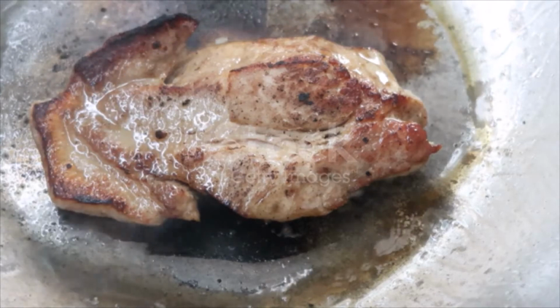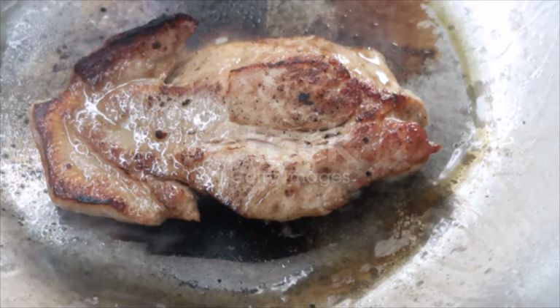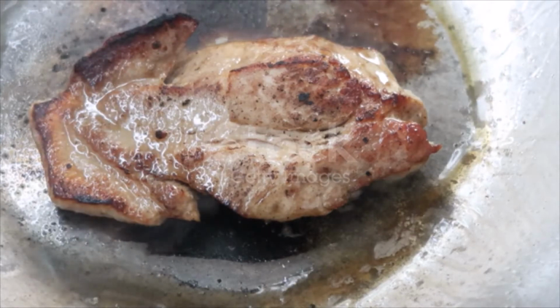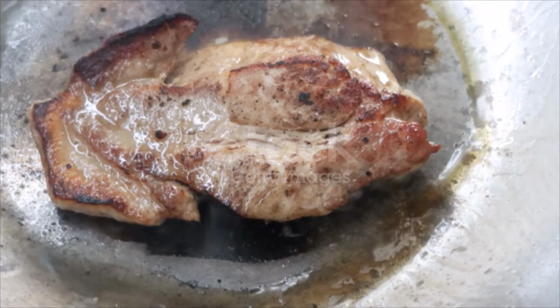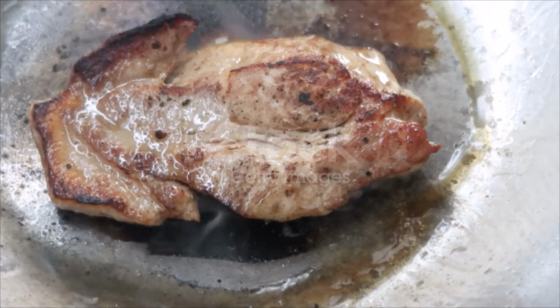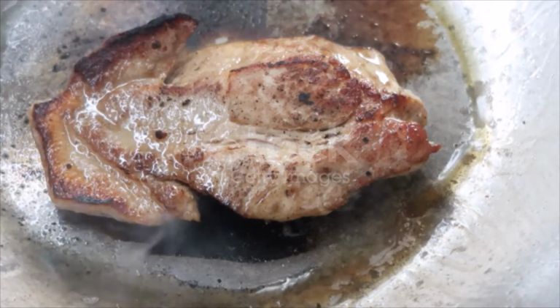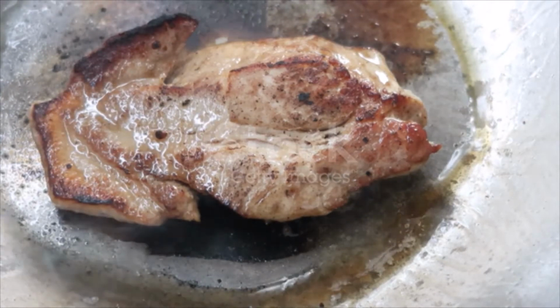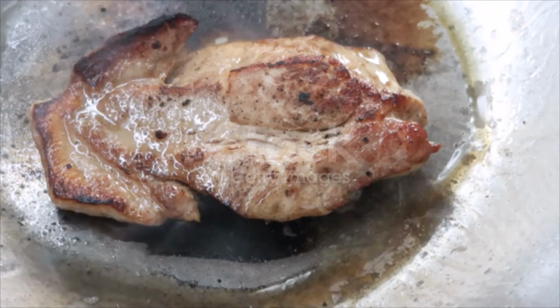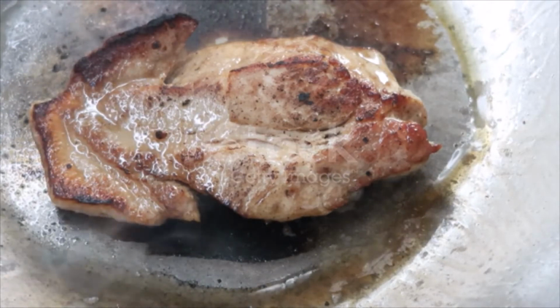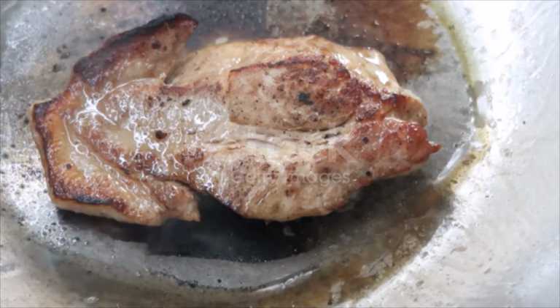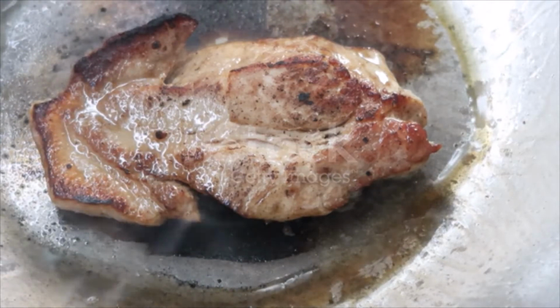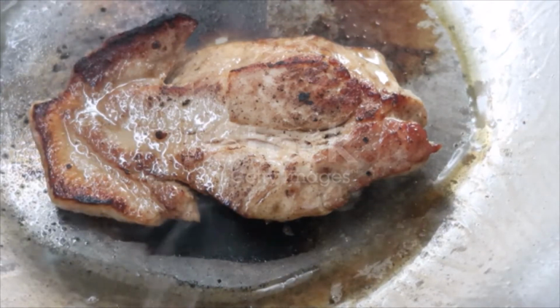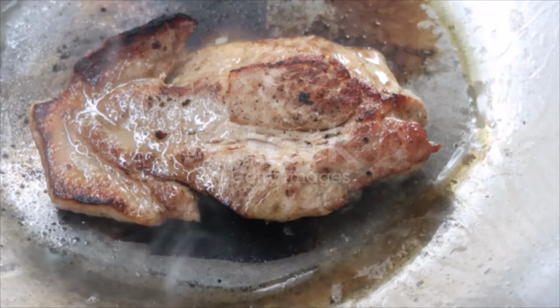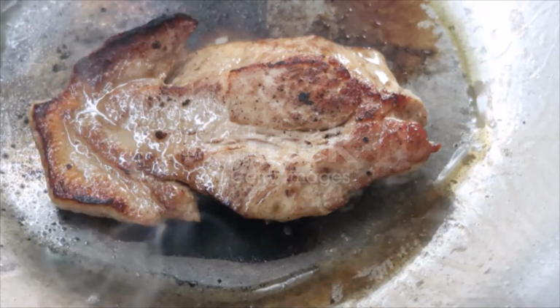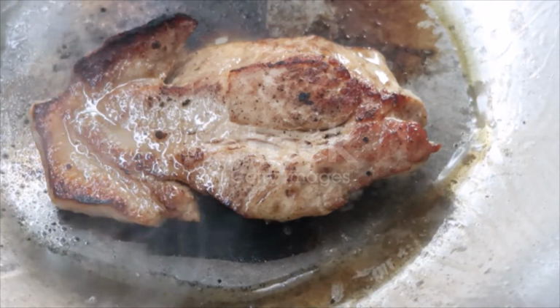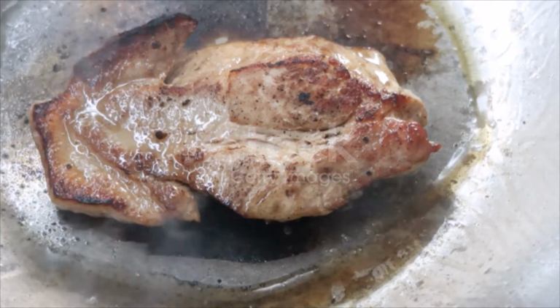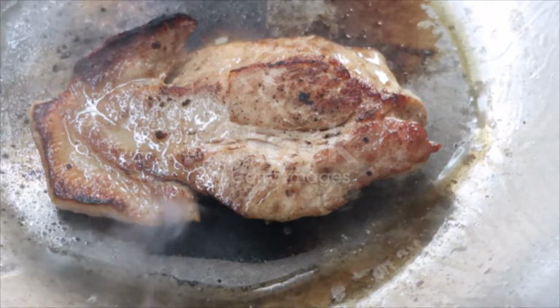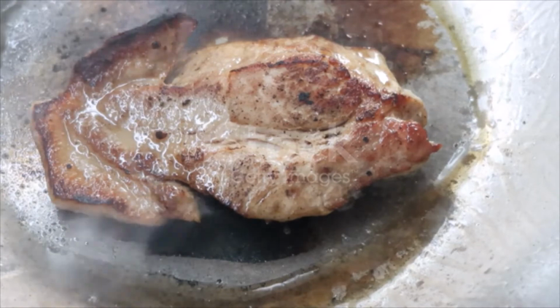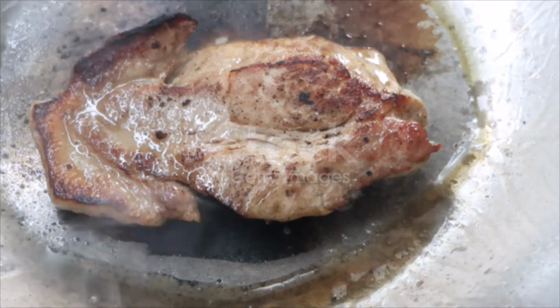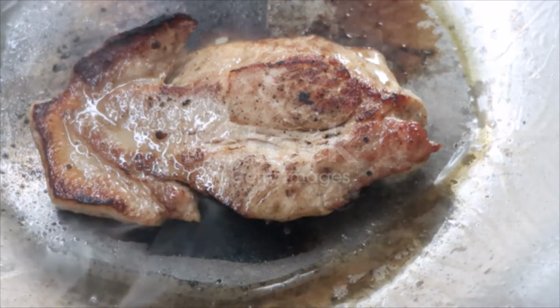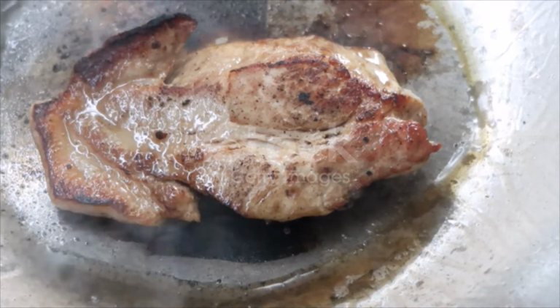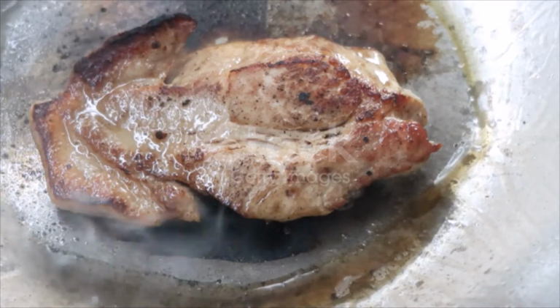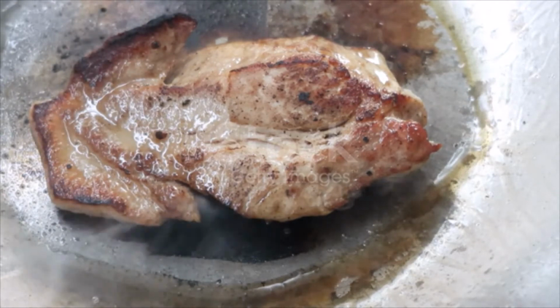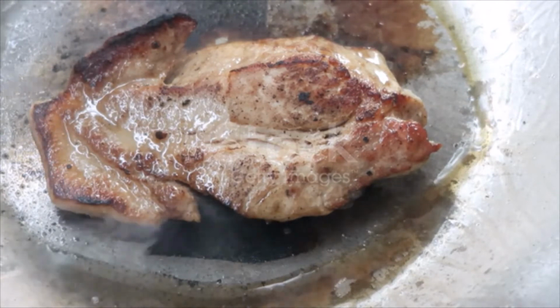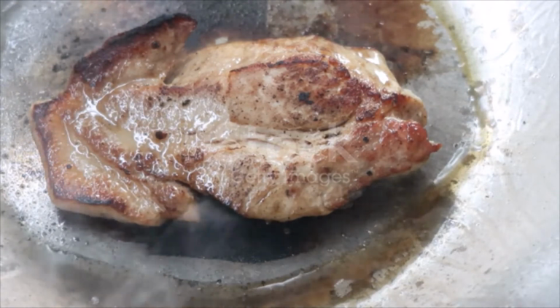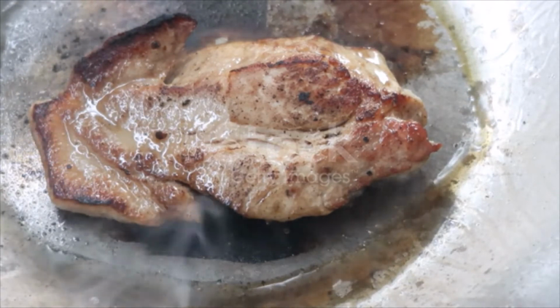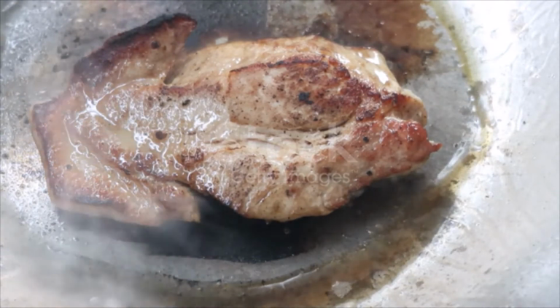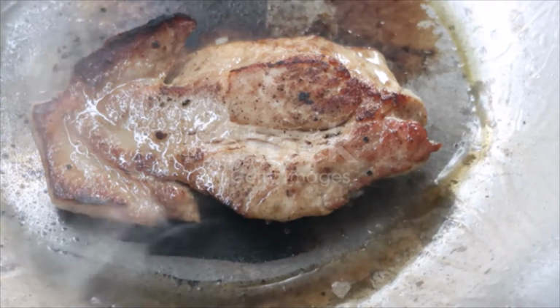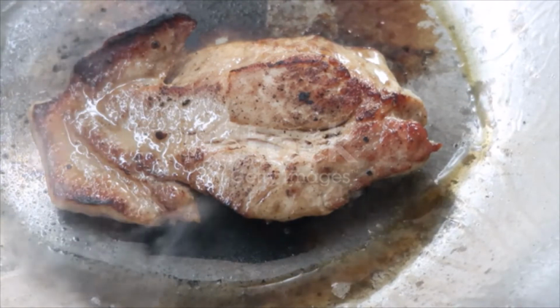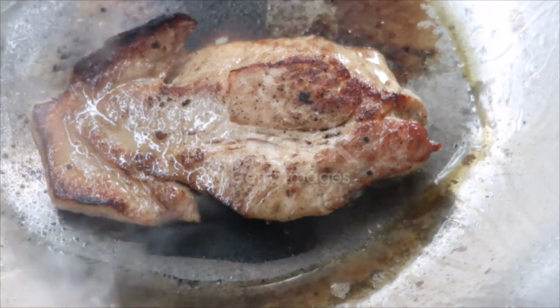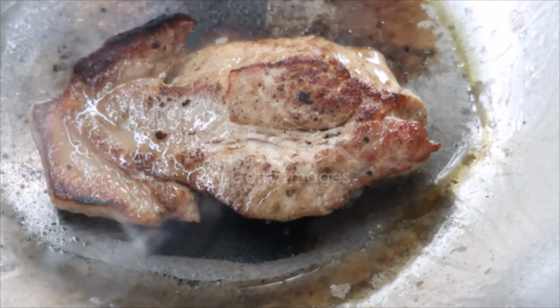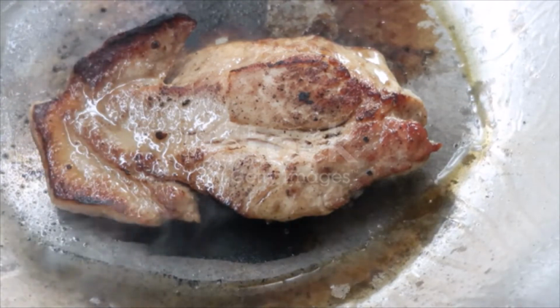Pork steaks. Those from the loin are best, but they can be cut from the neck. Remove the skin and trim neatly.